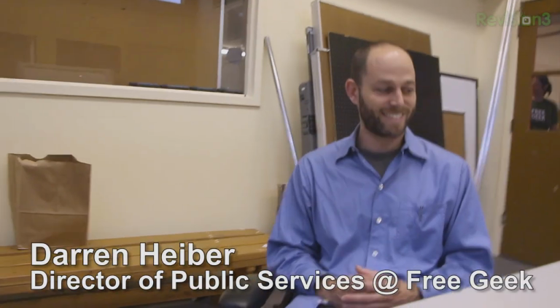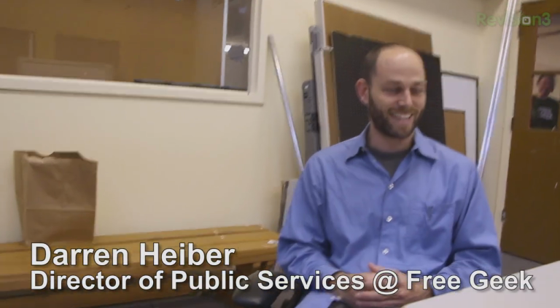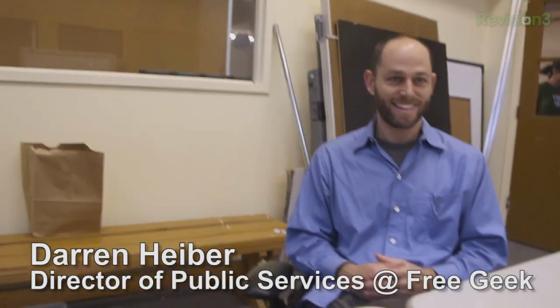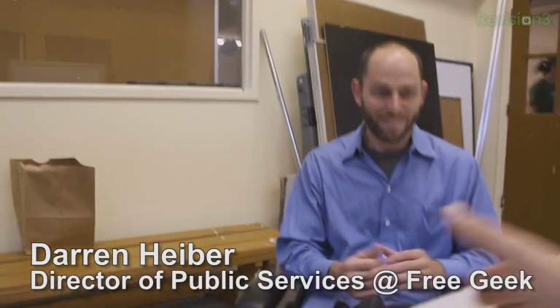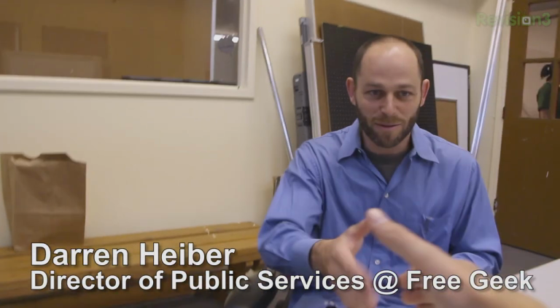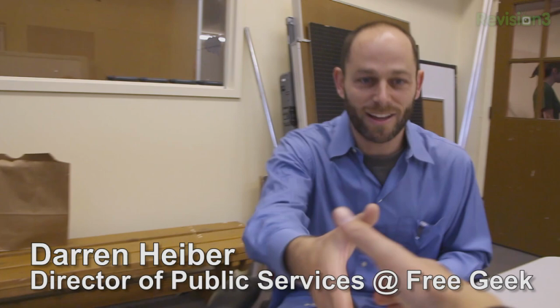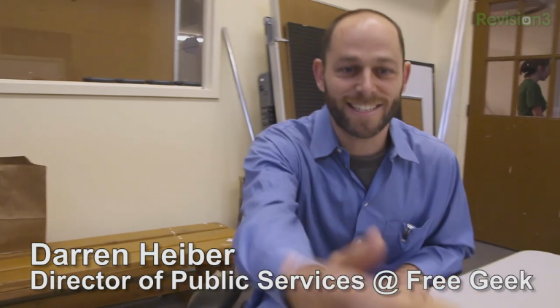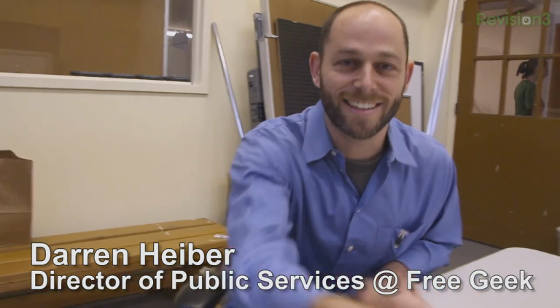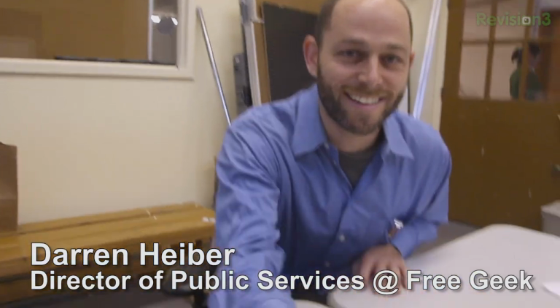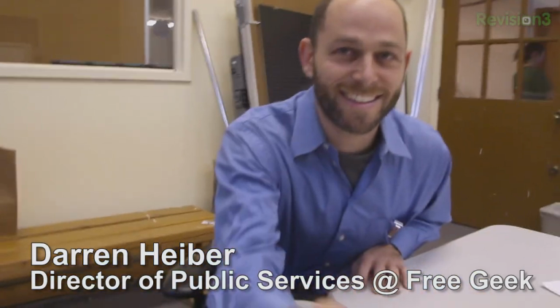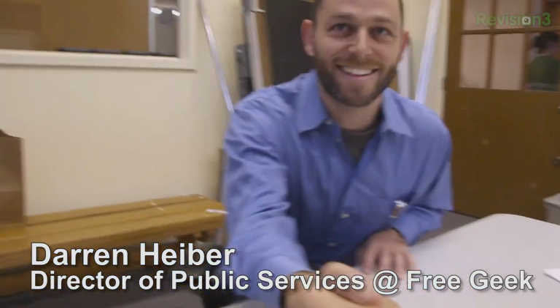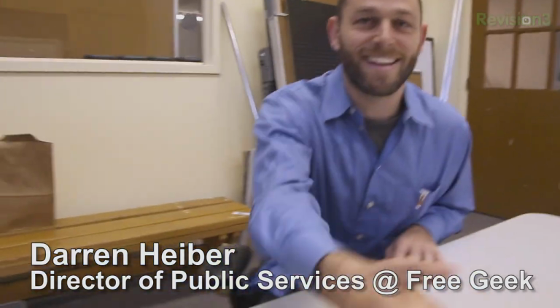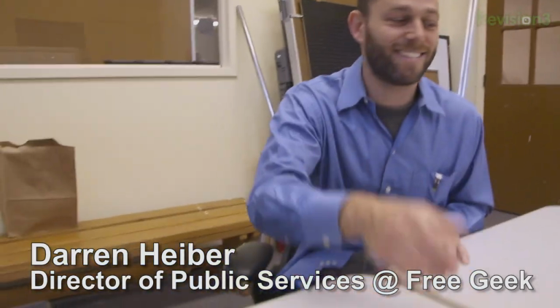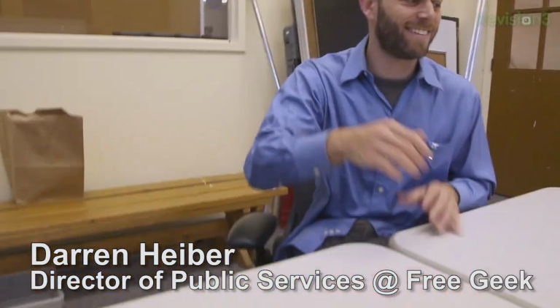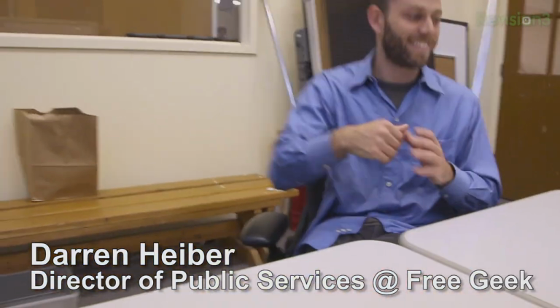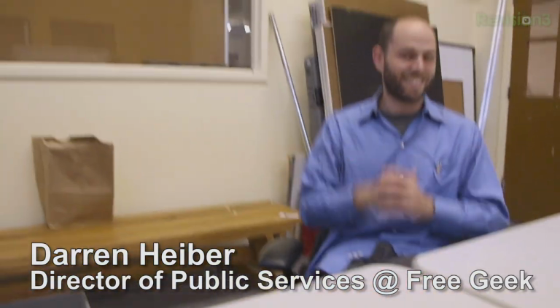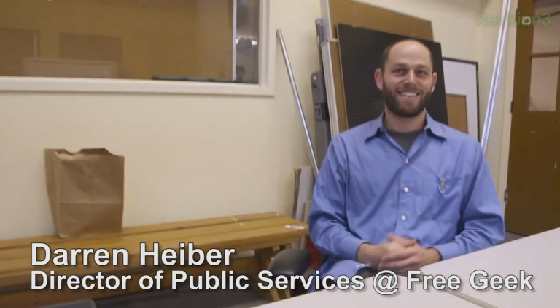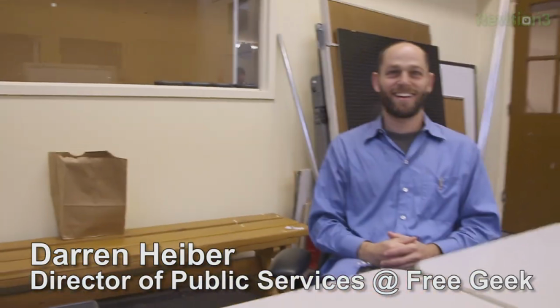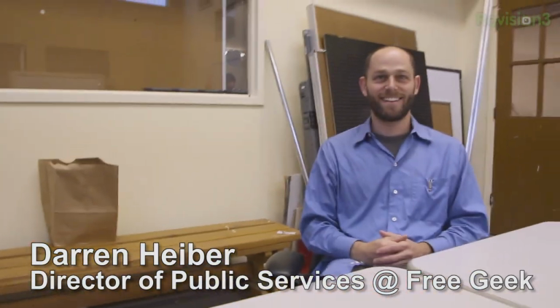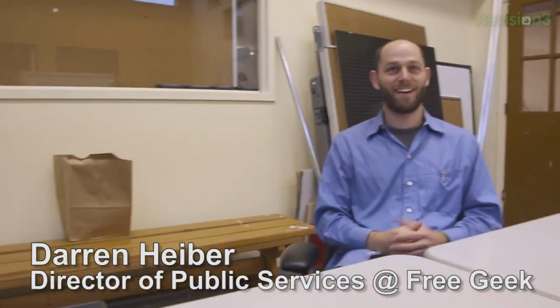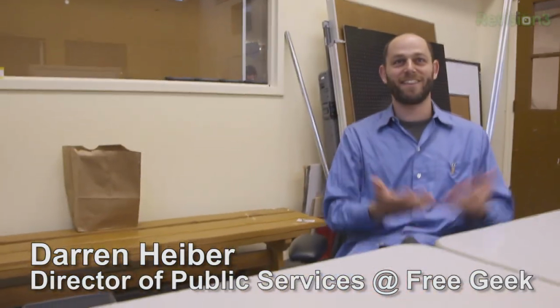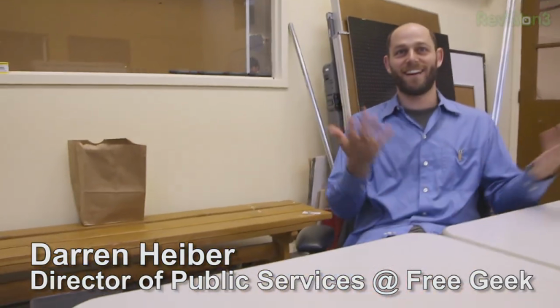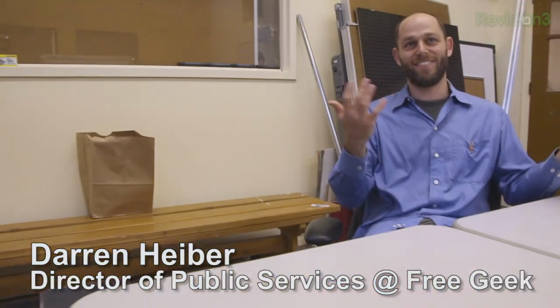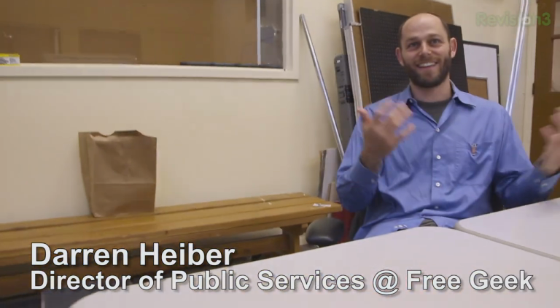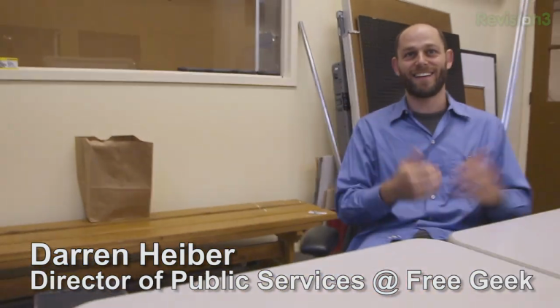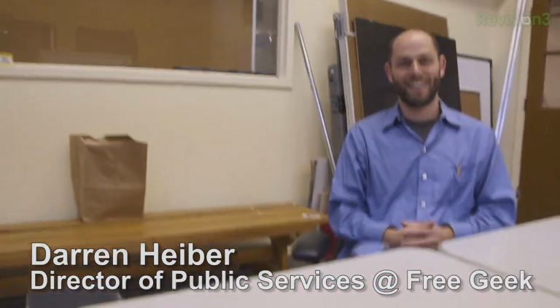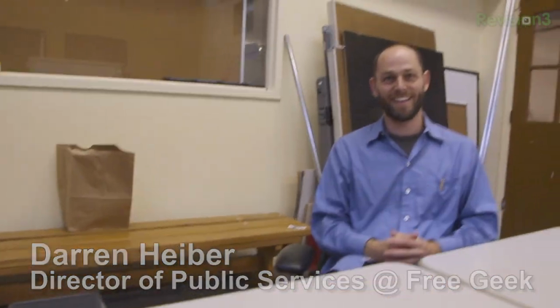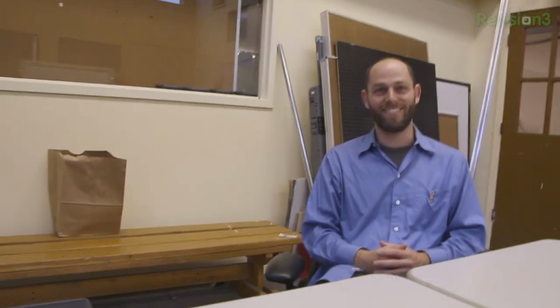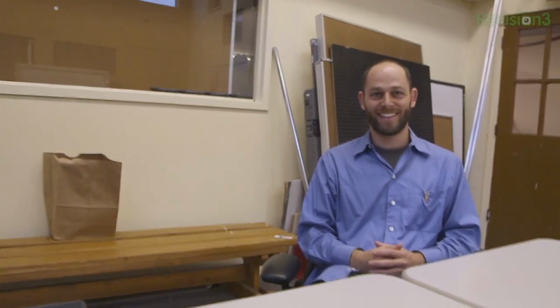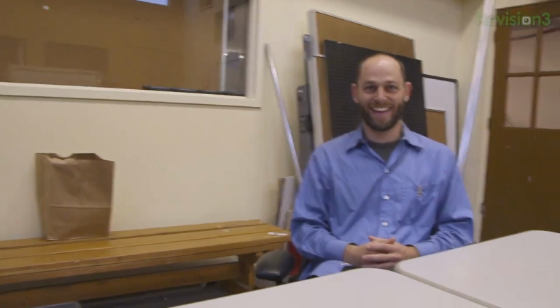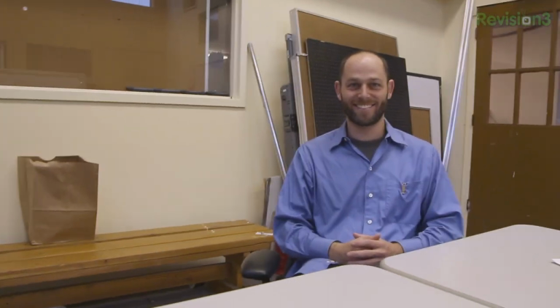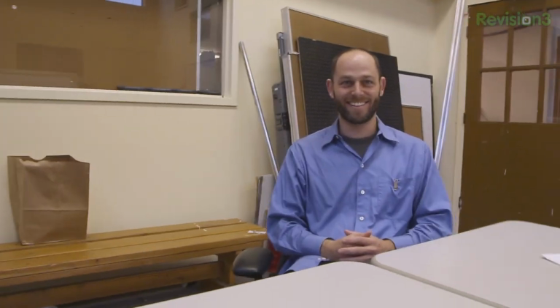Thanks so much, Darren. My pleasure. Great timing.